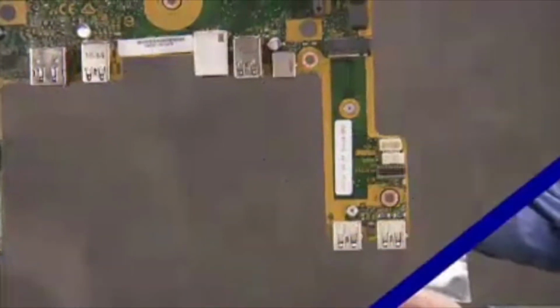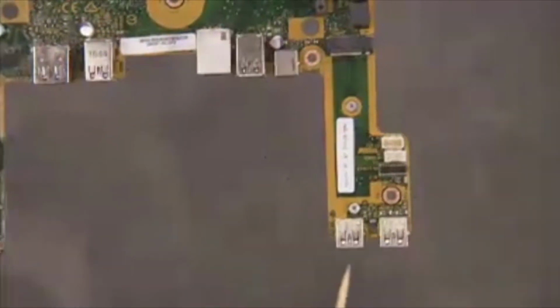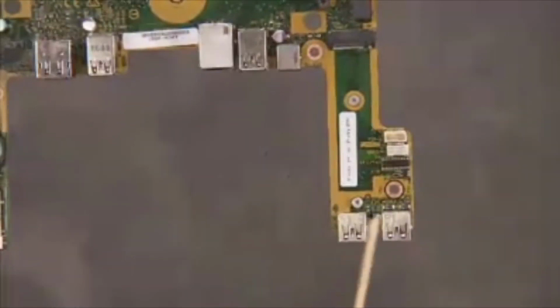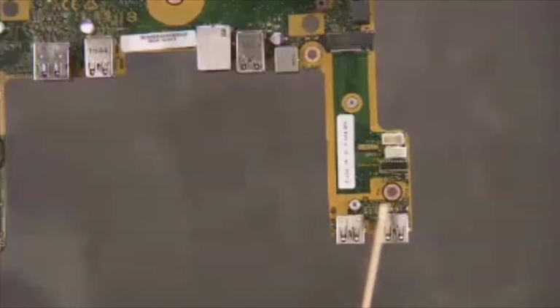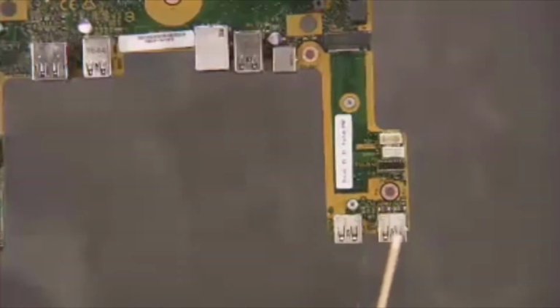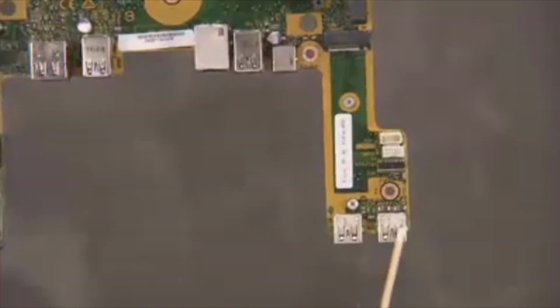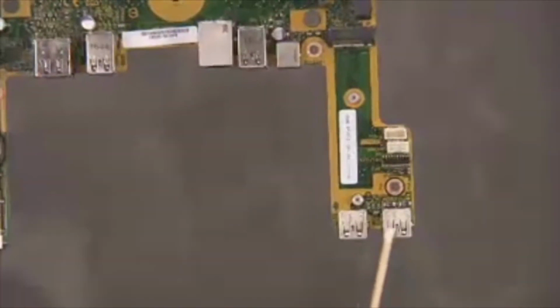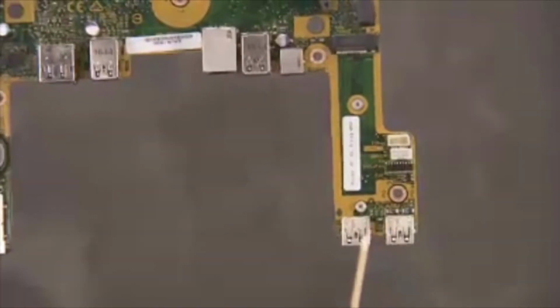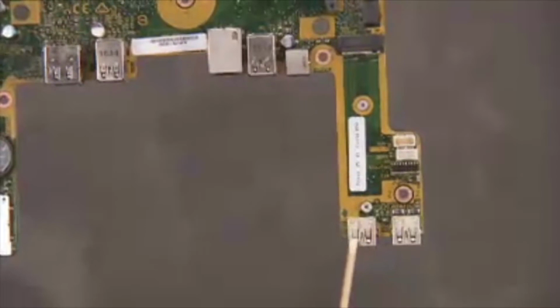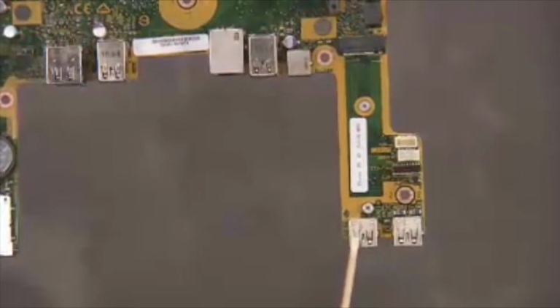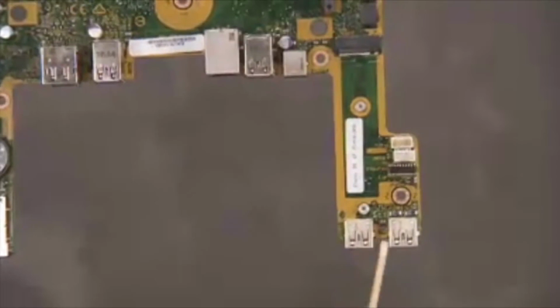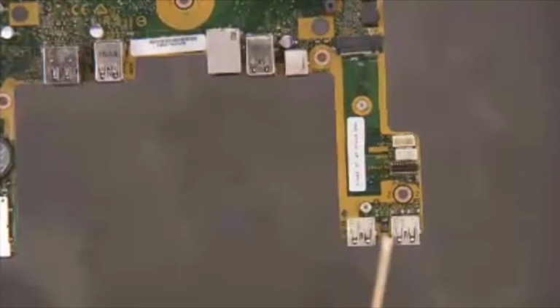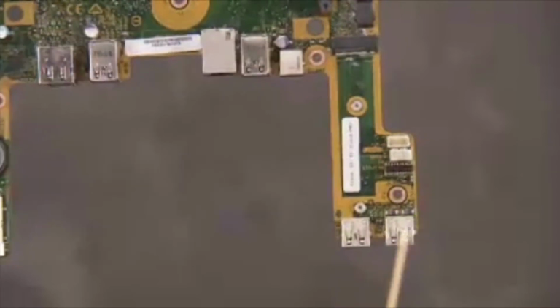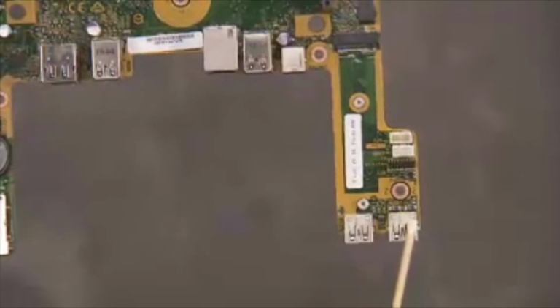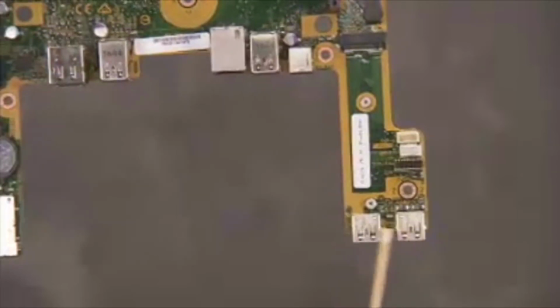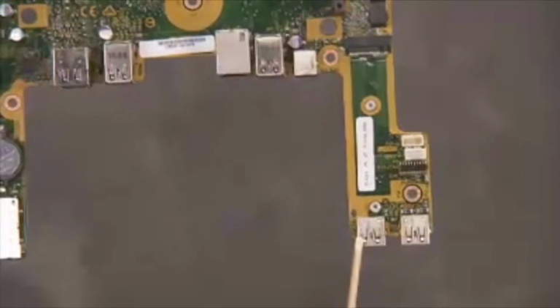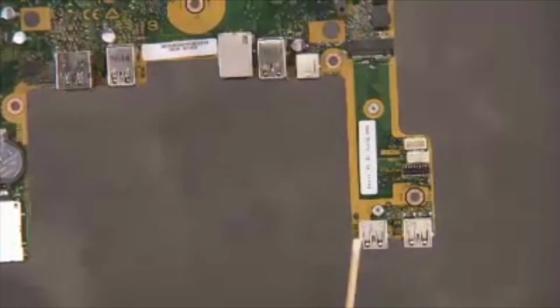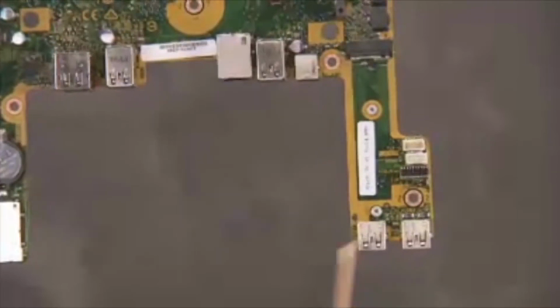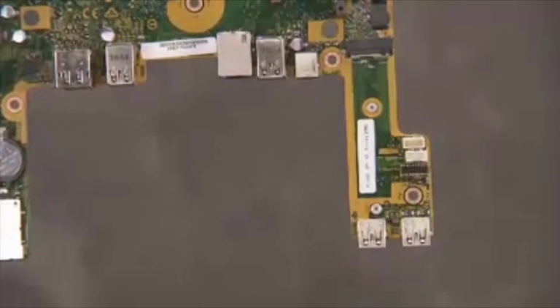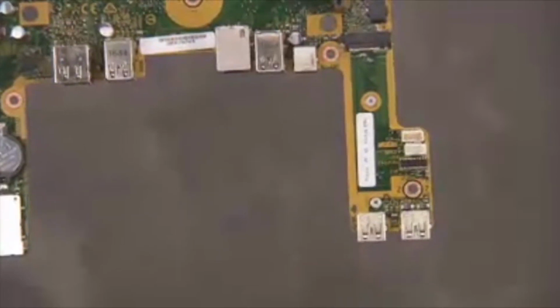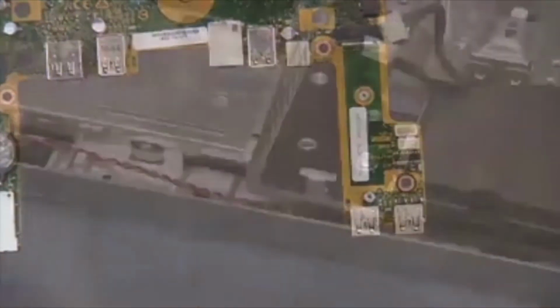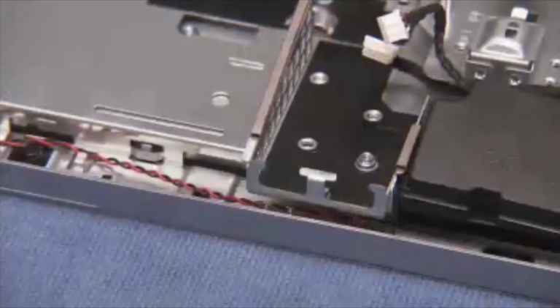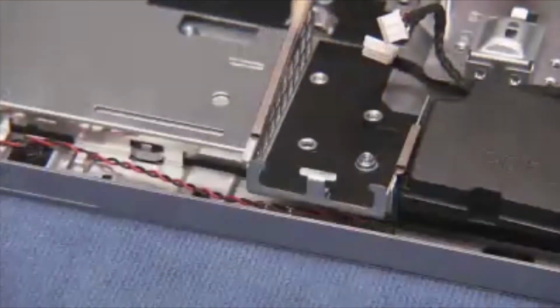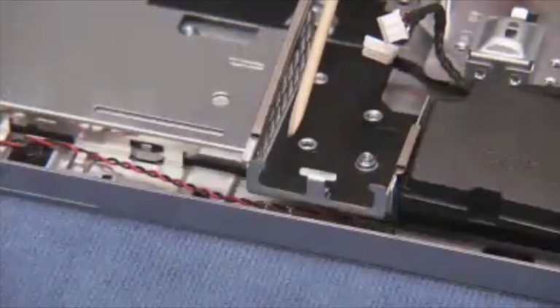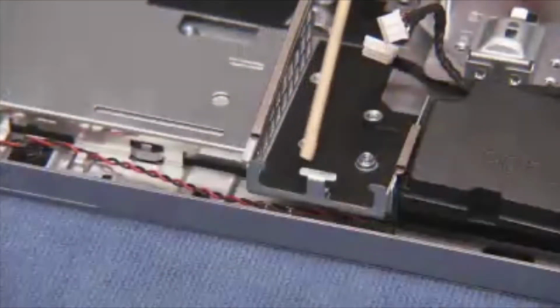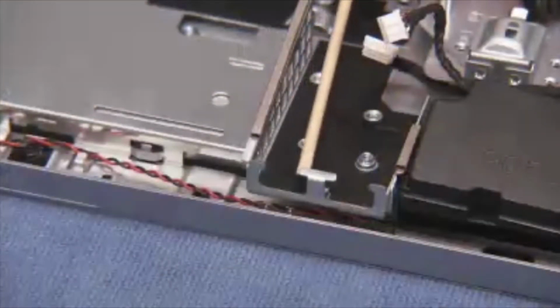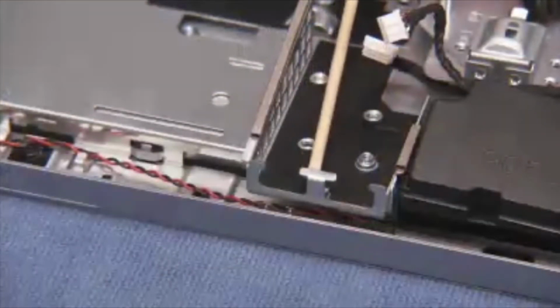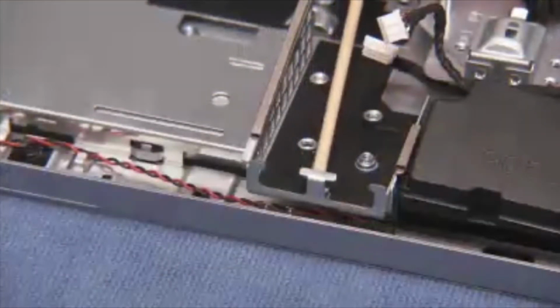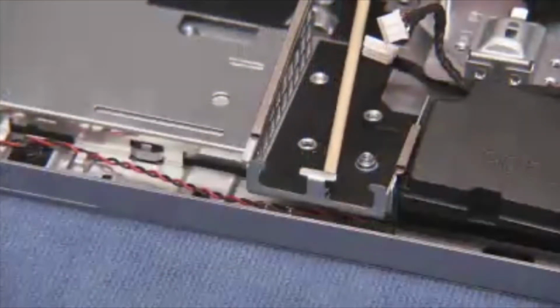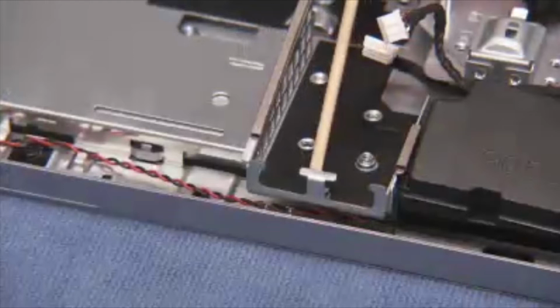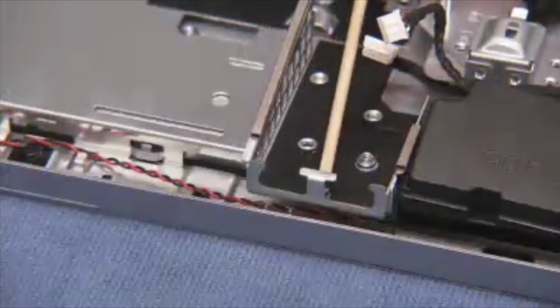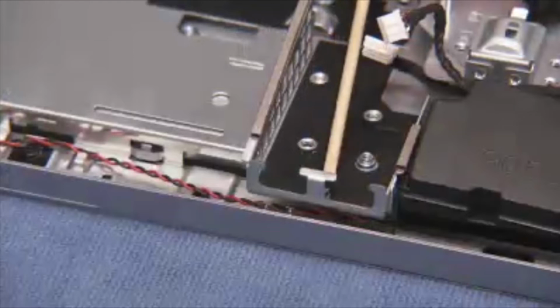The motherboard USB ports on the bottom of the motherboard align under a small metal tab on the PC.